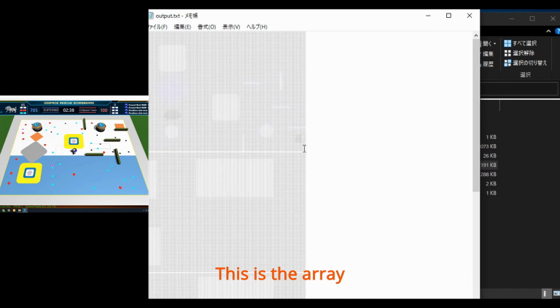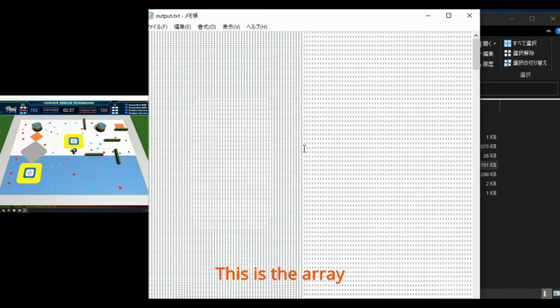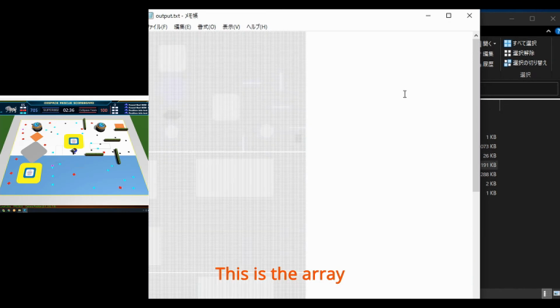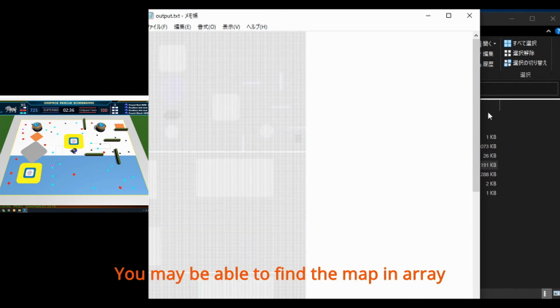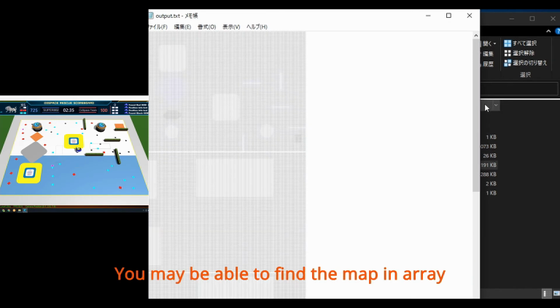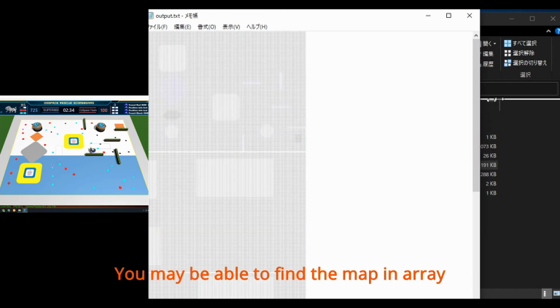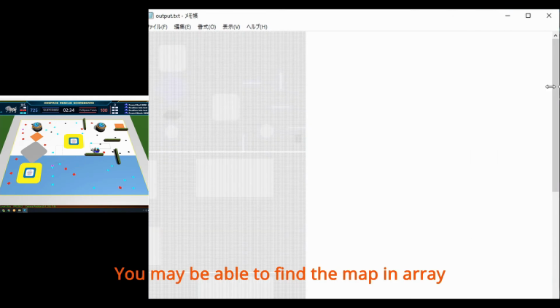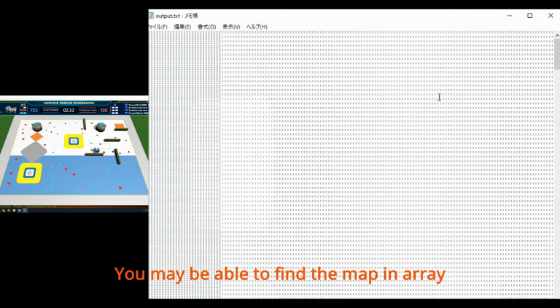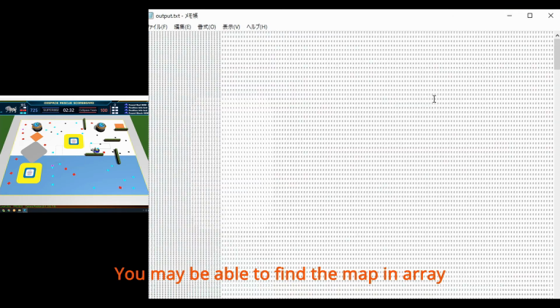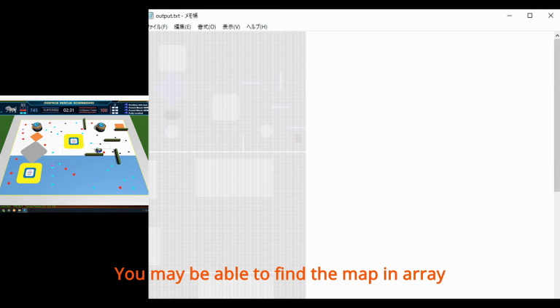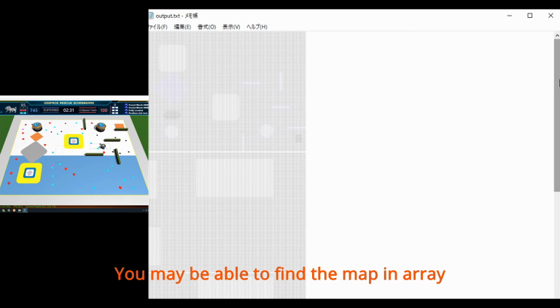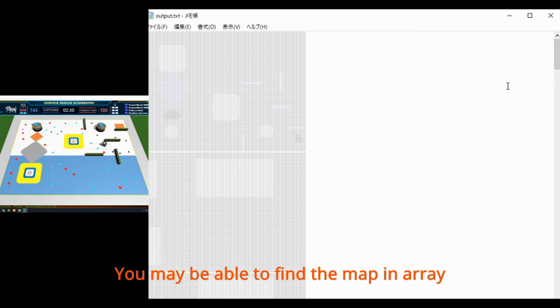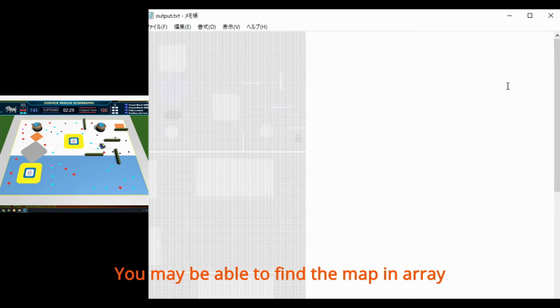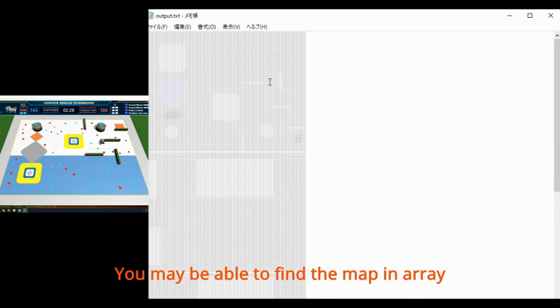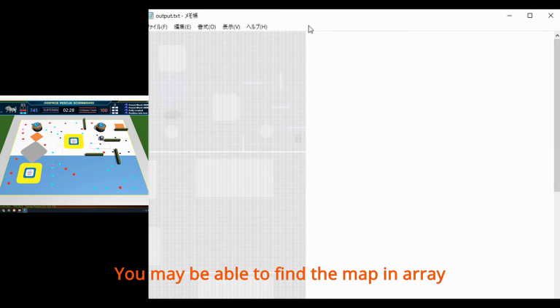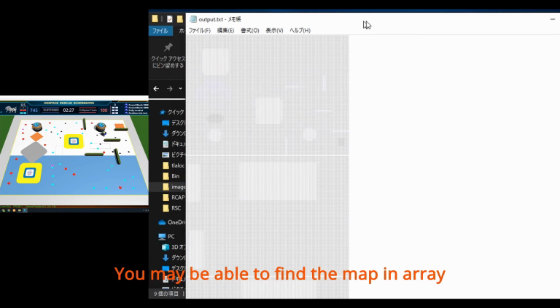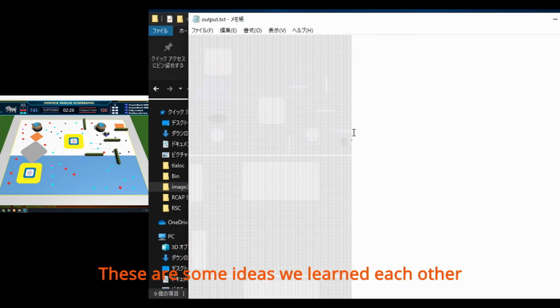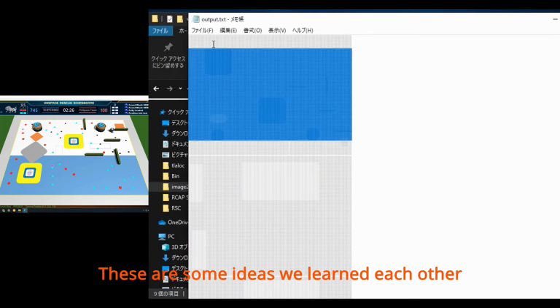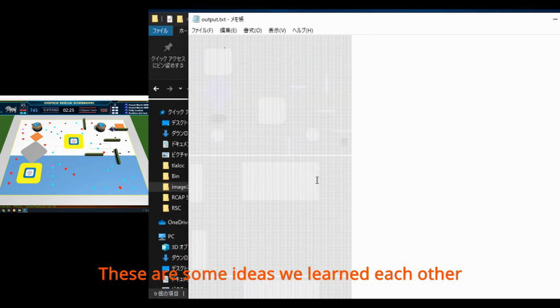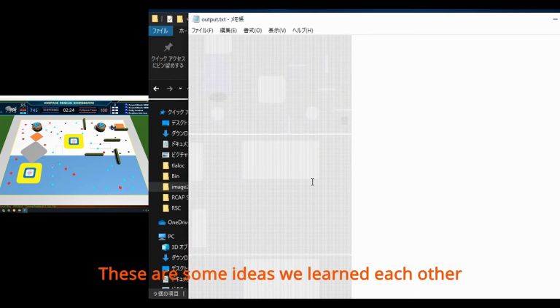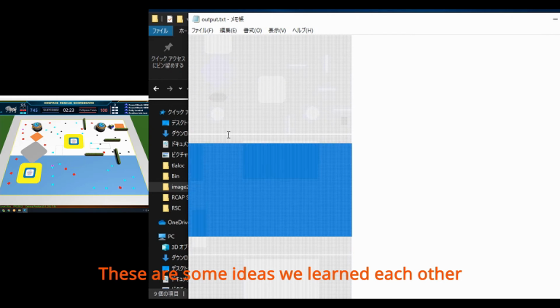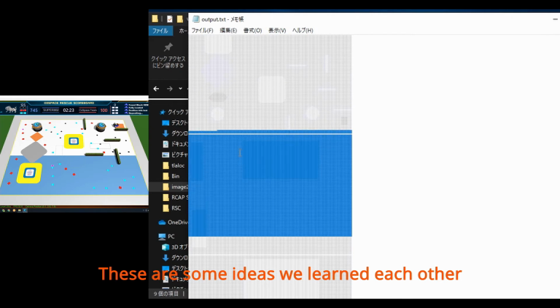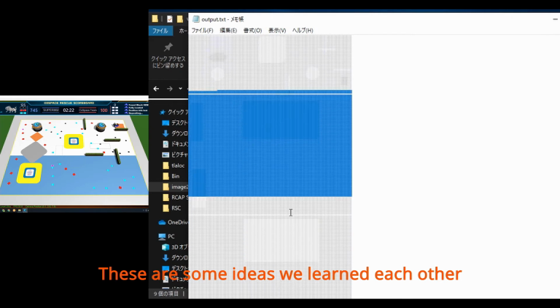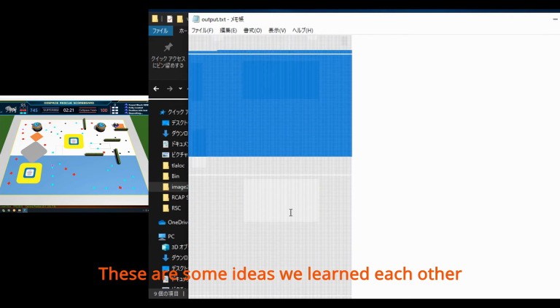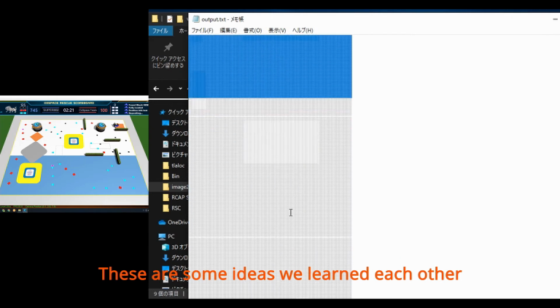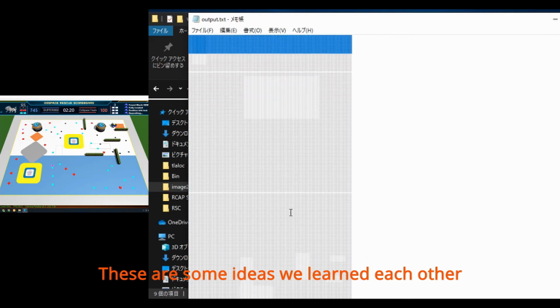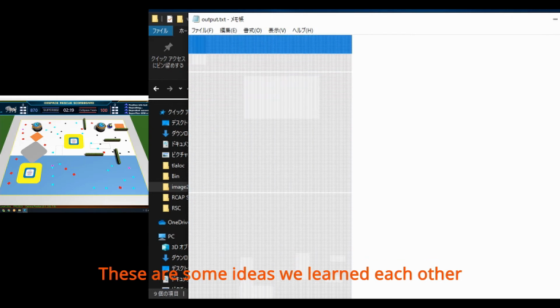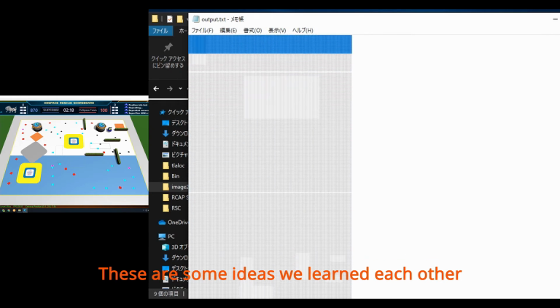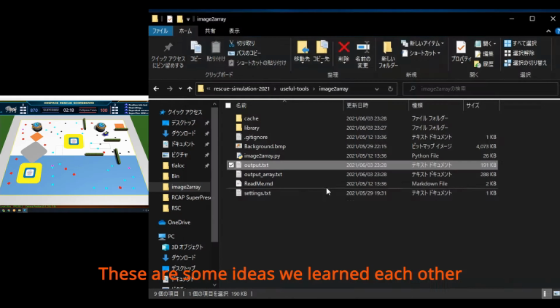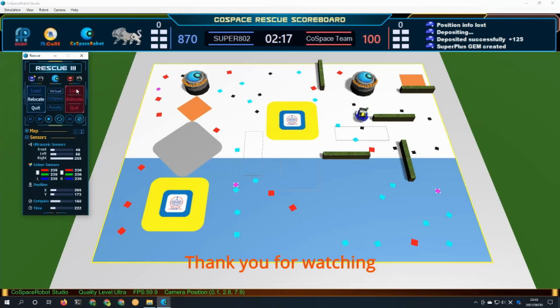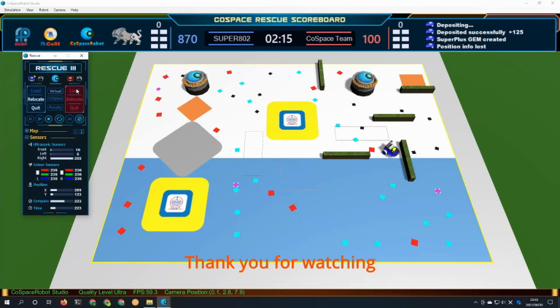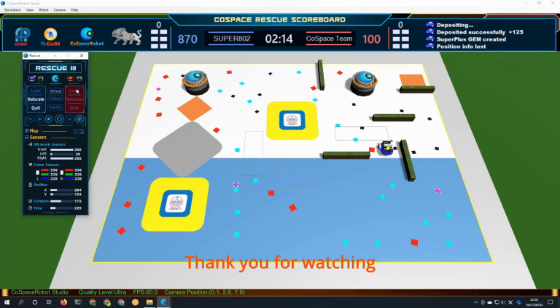This is the array. You may be able to find the map in the array. These are the same ideas we learned from each other.